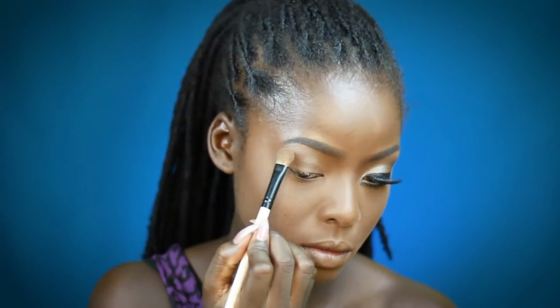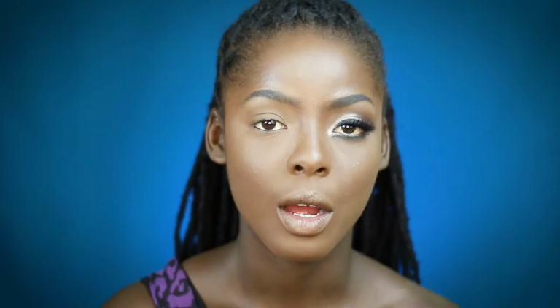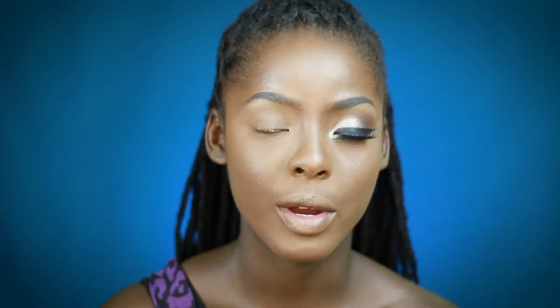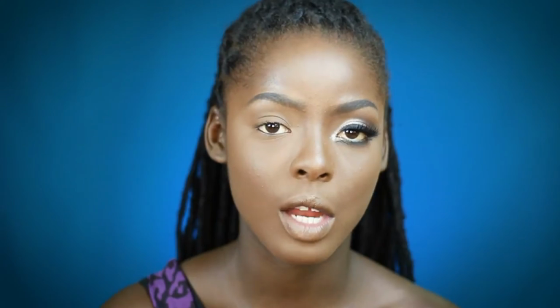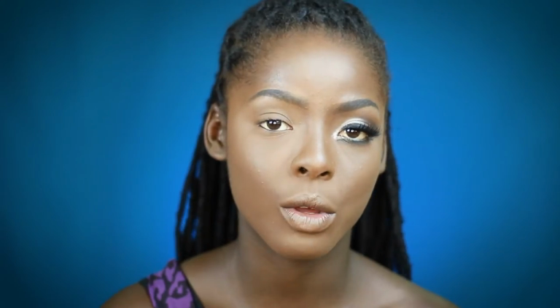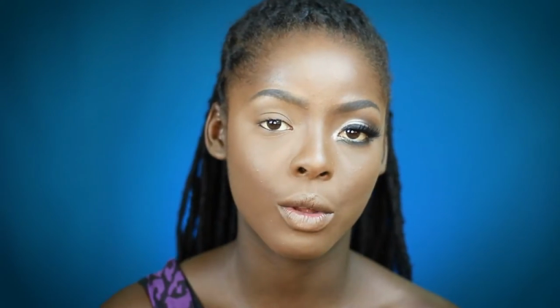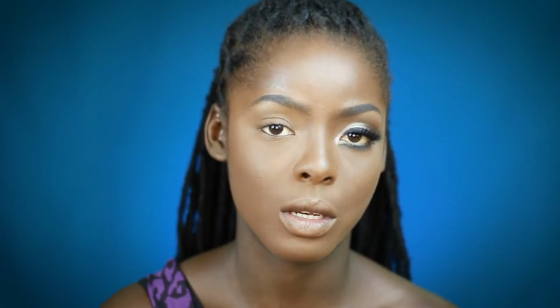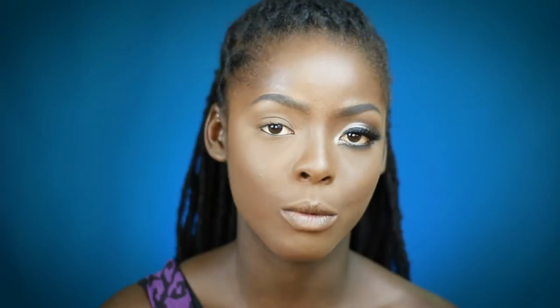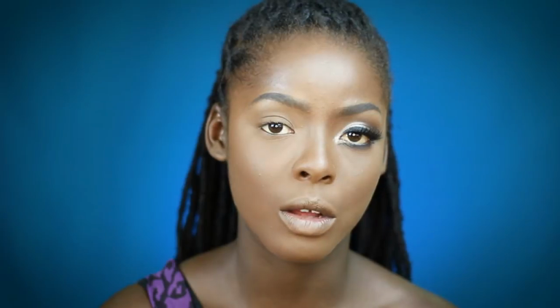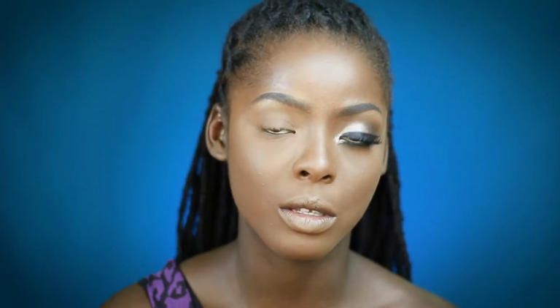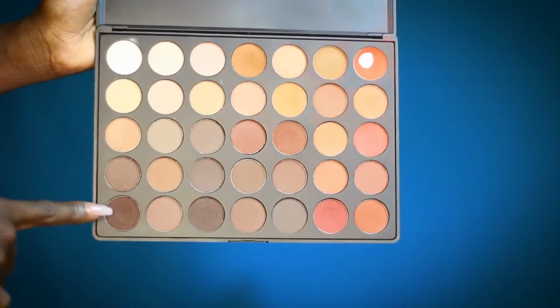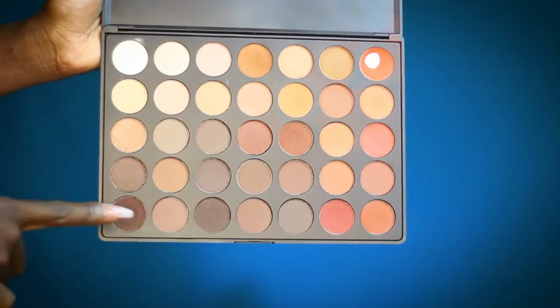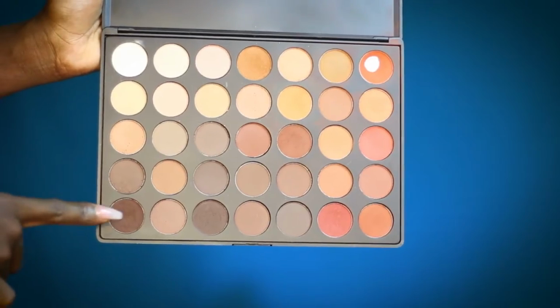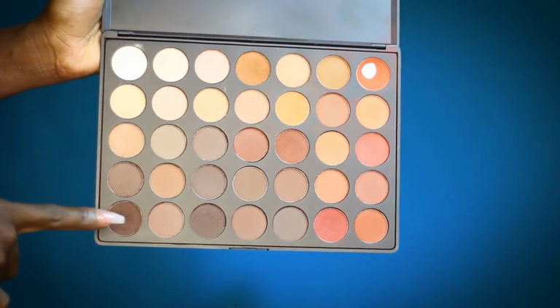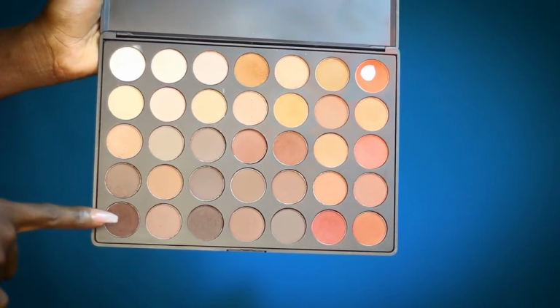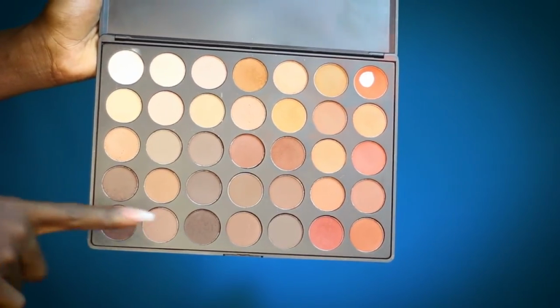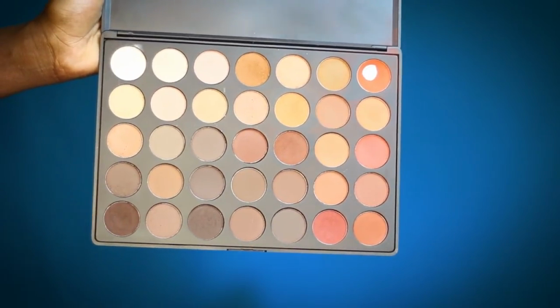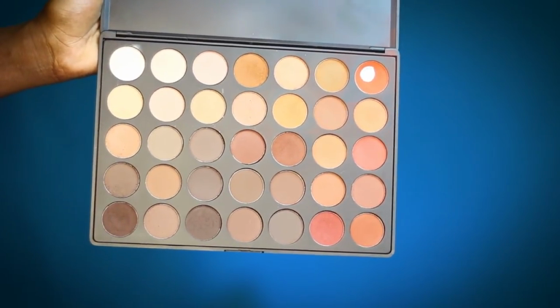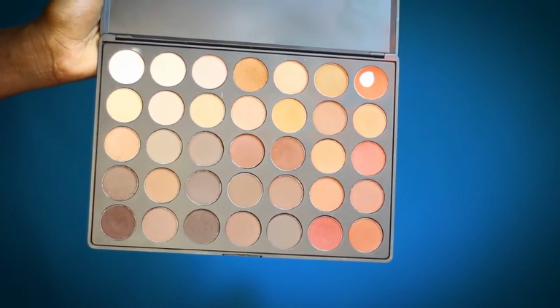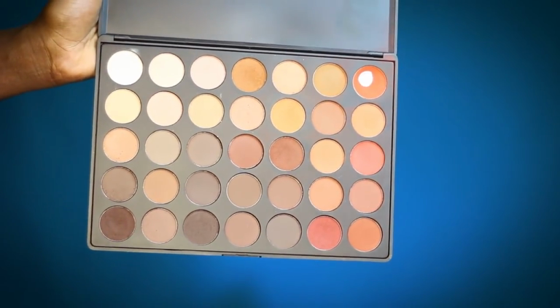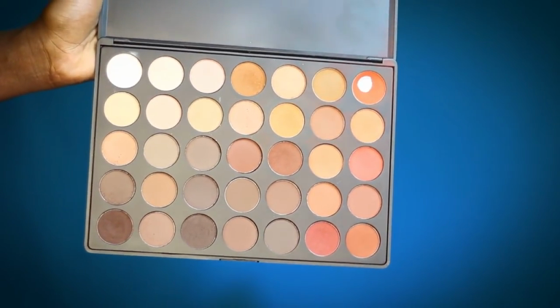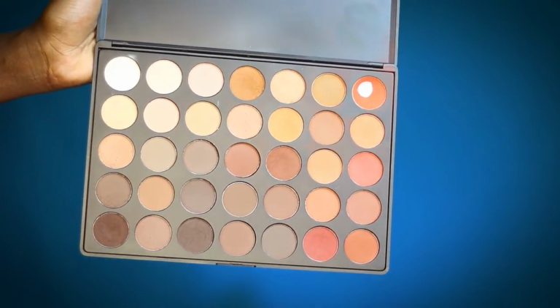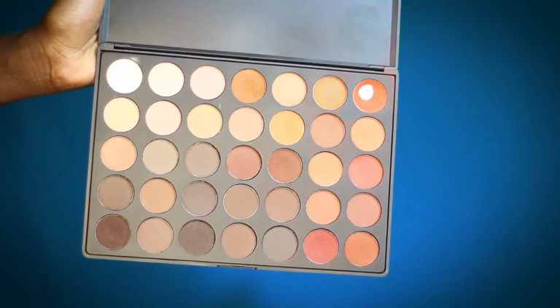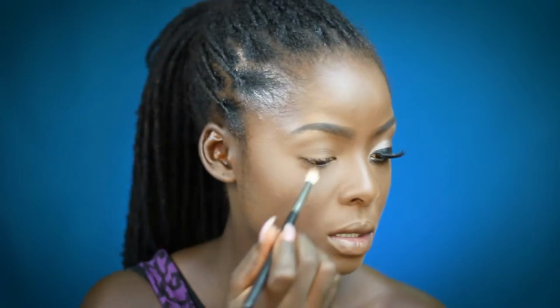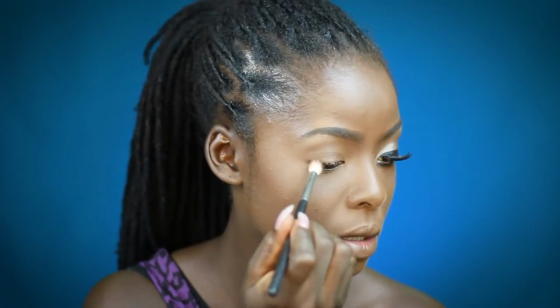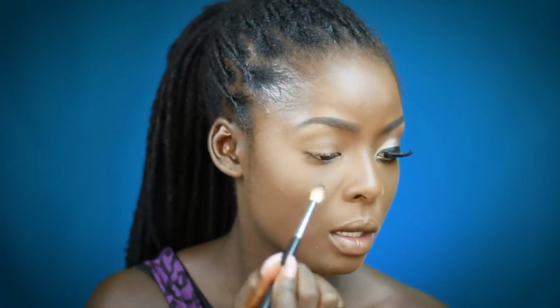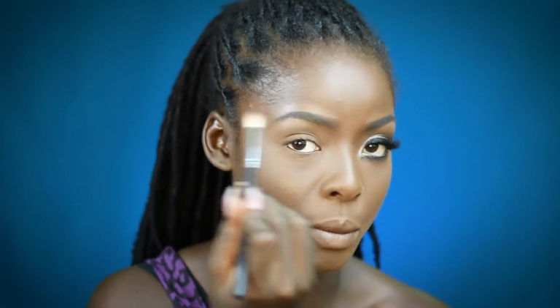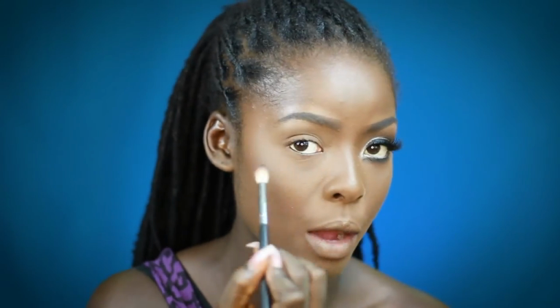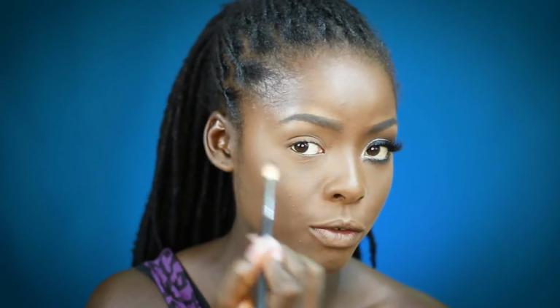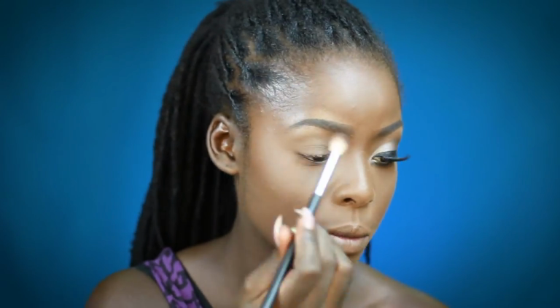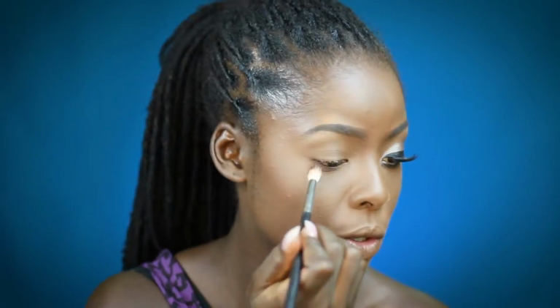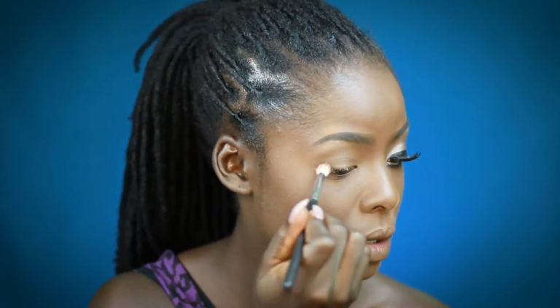Now I'm gonna go into the dark brown color, also from the 350M palette, and apply it into my crease, my outer veil, and my crease.